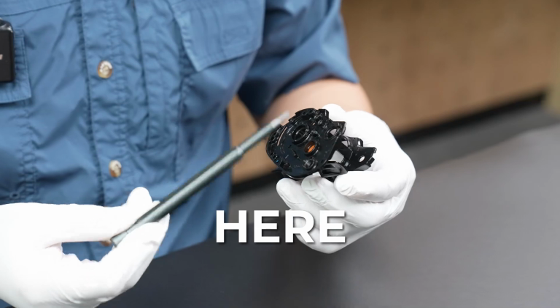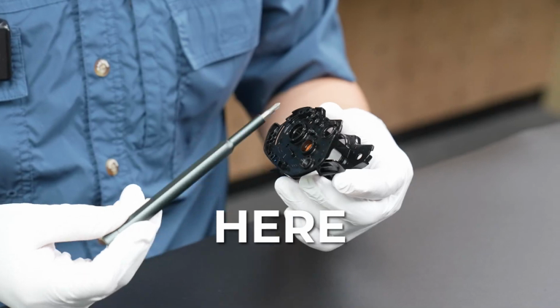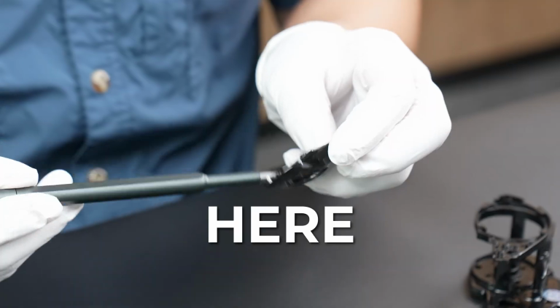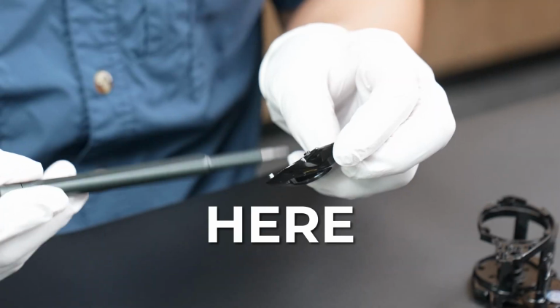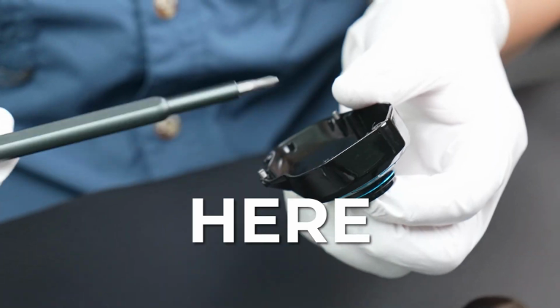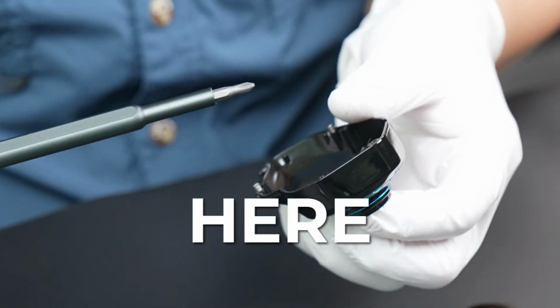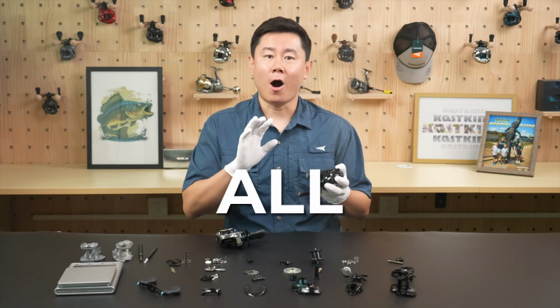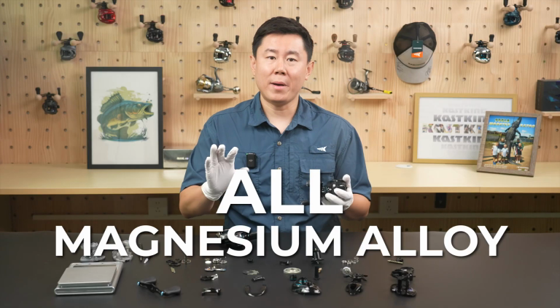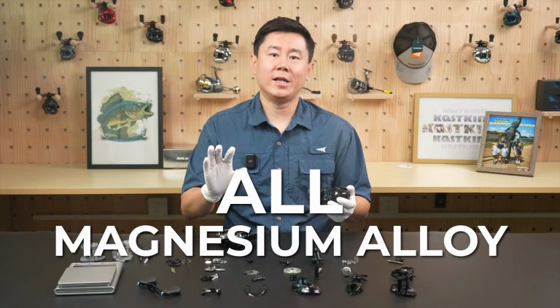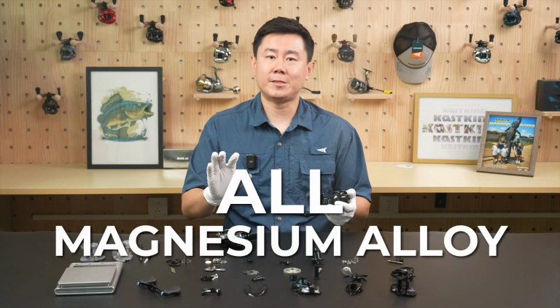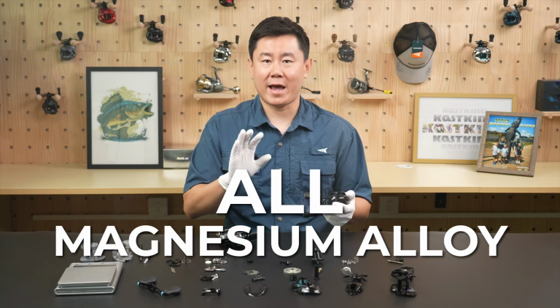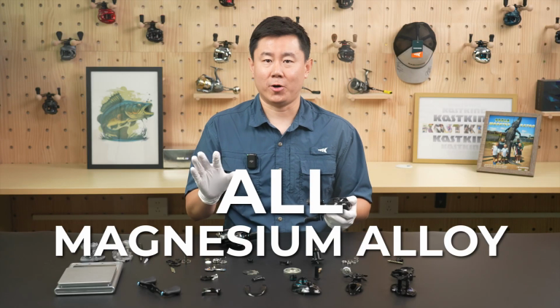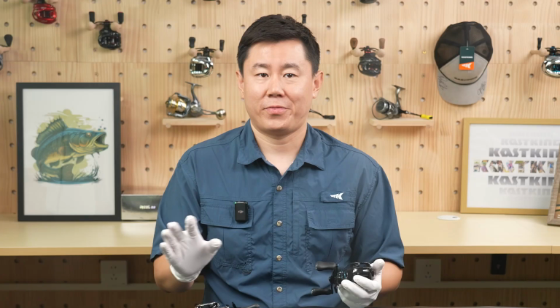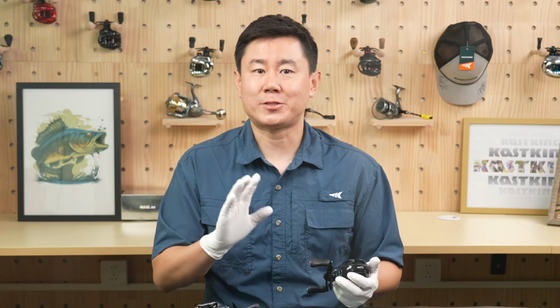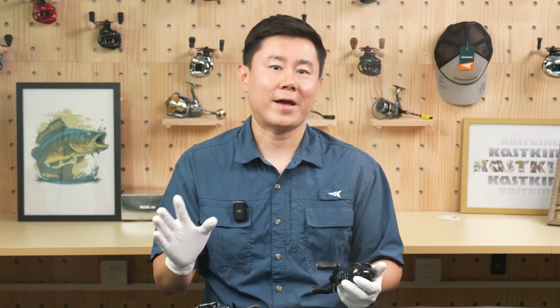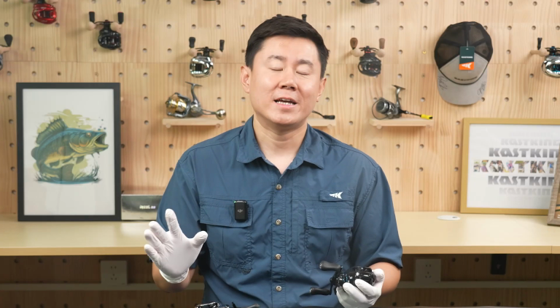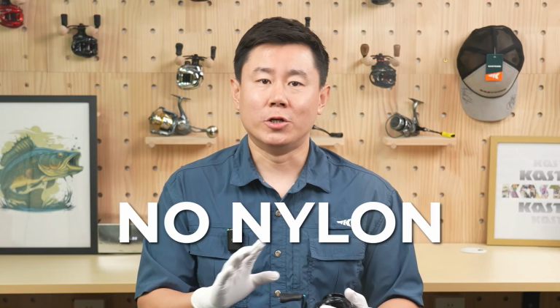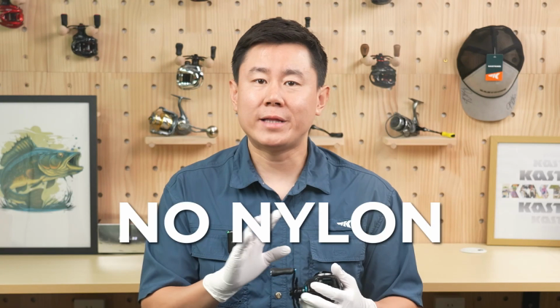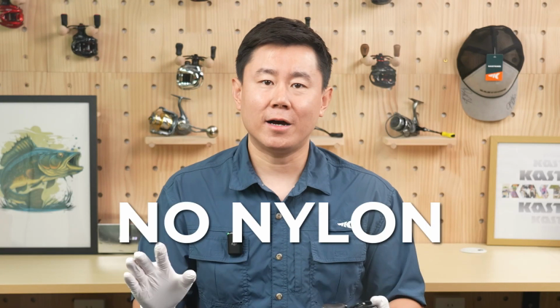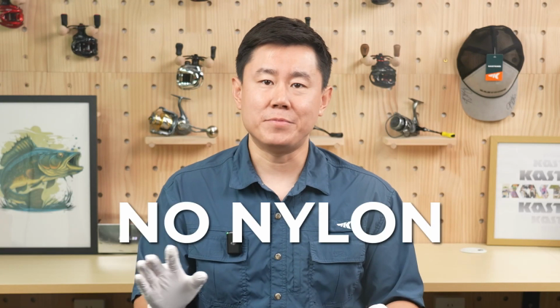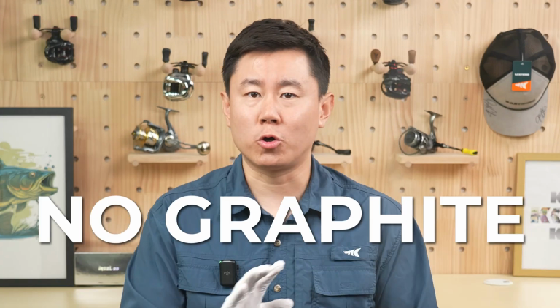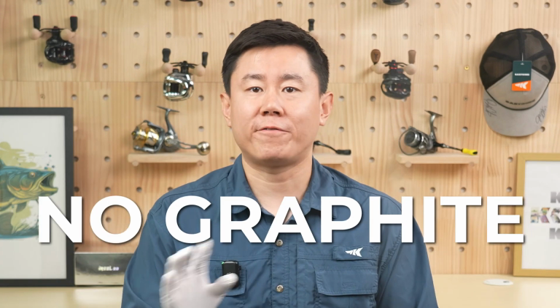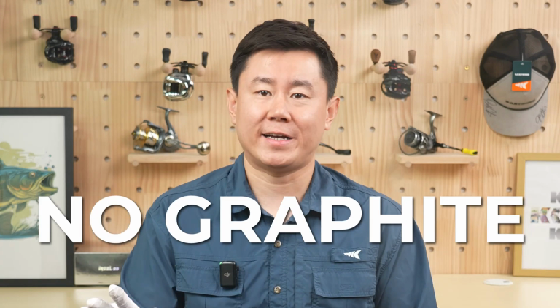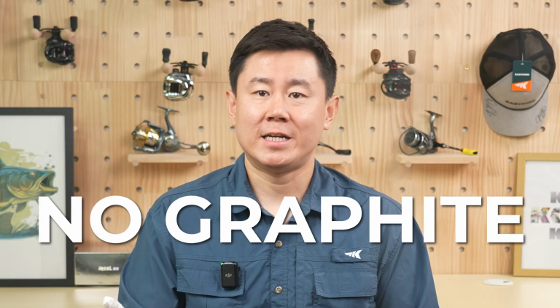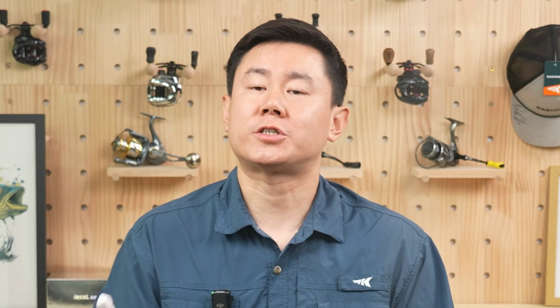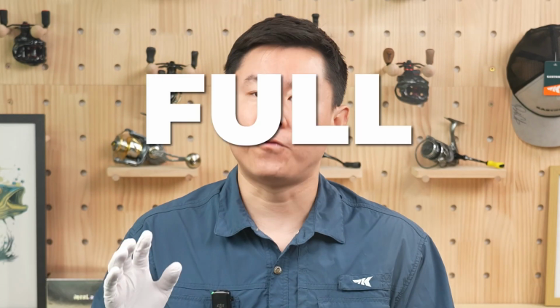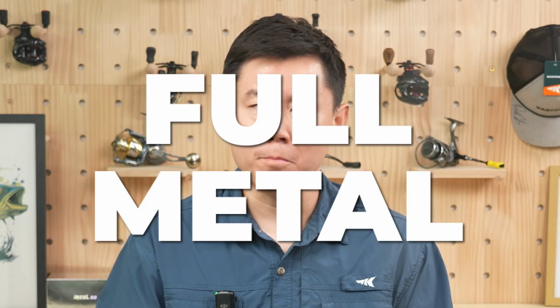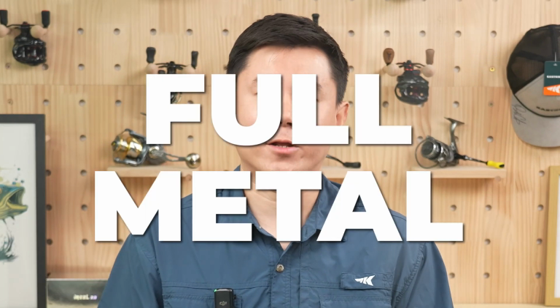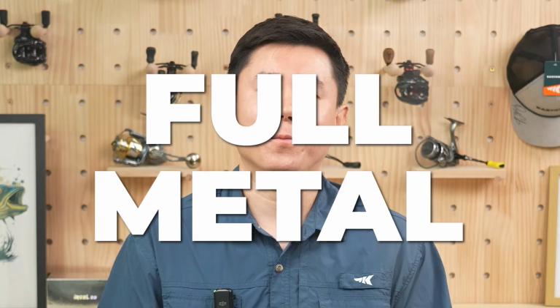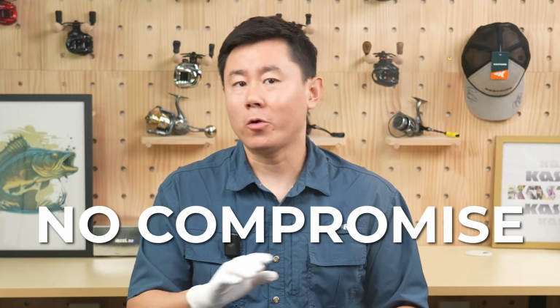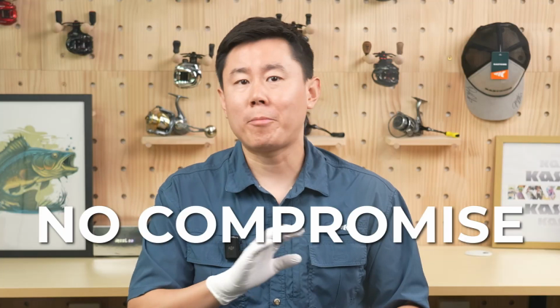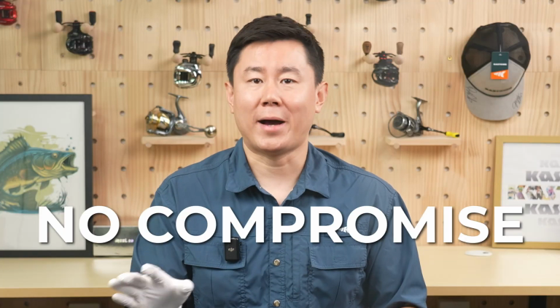Here, here, here — all magnesium alloy. That's right, no nylon, no graphite, just full metal, no compromise.